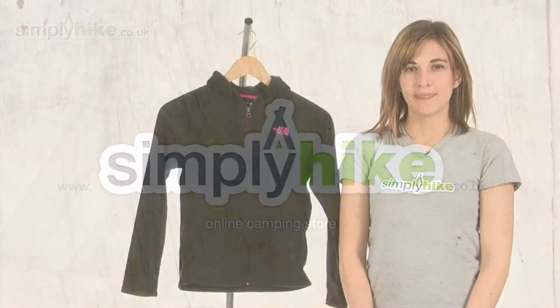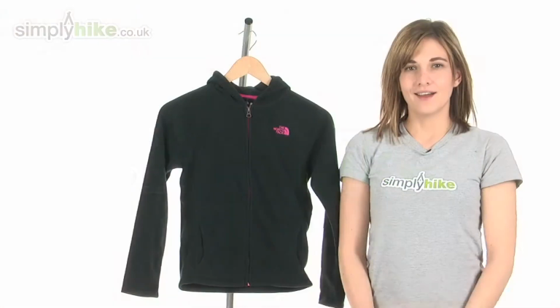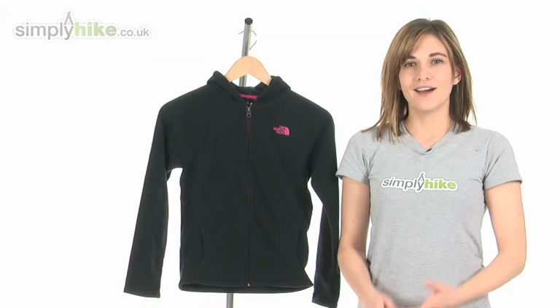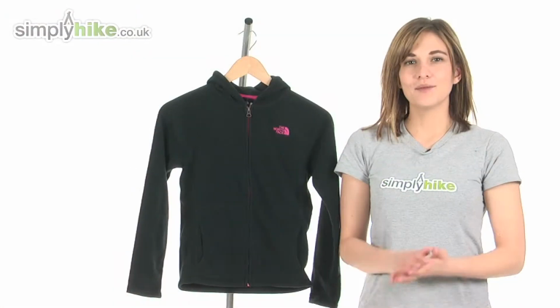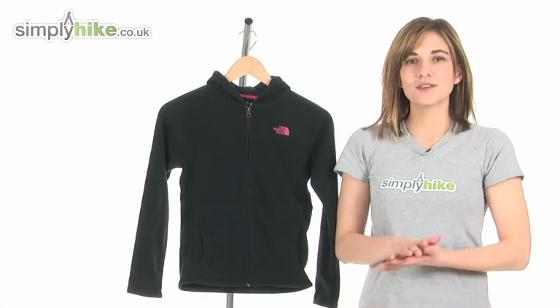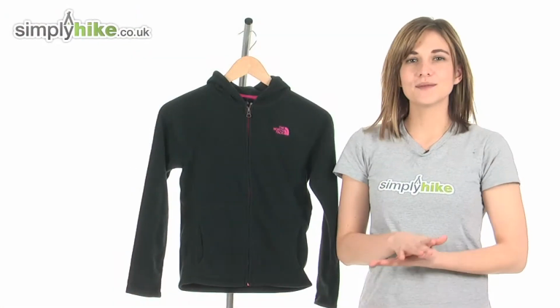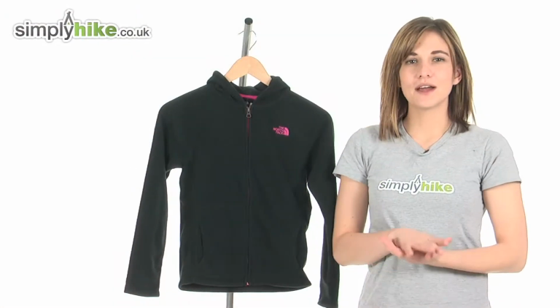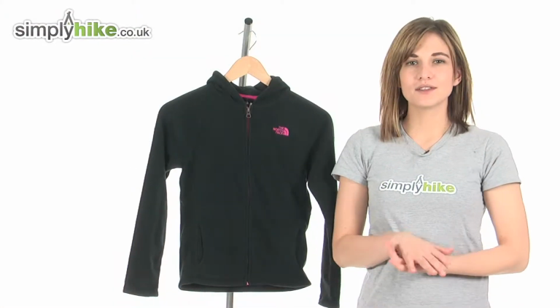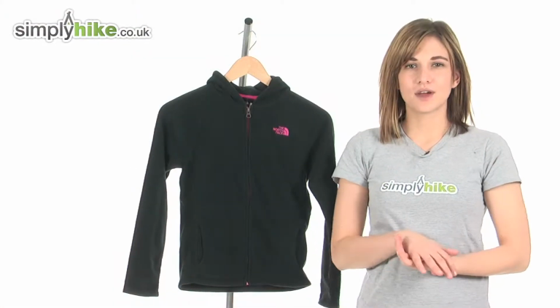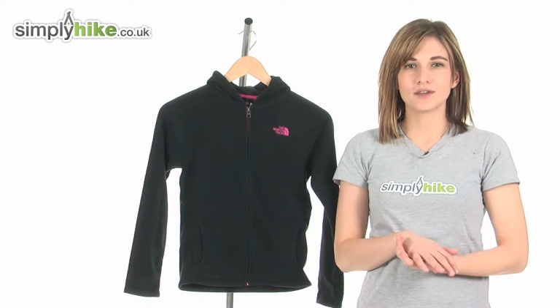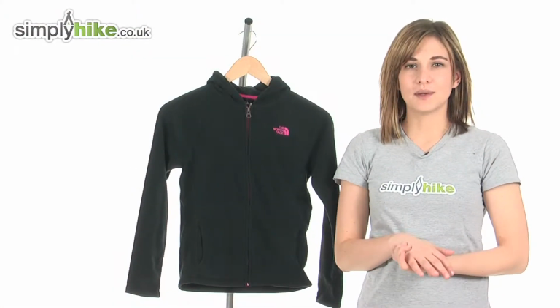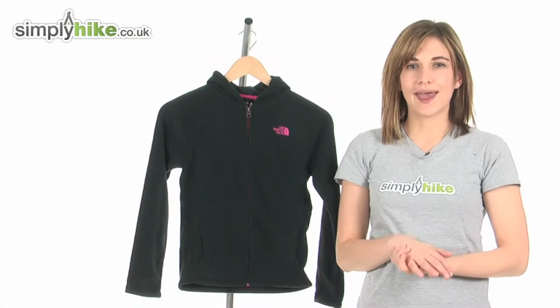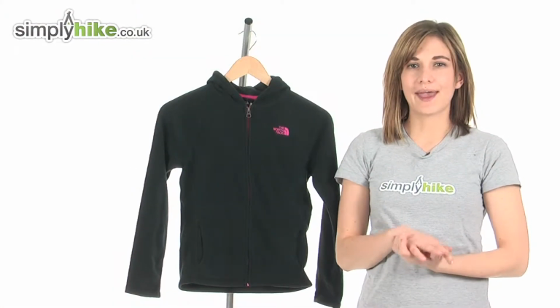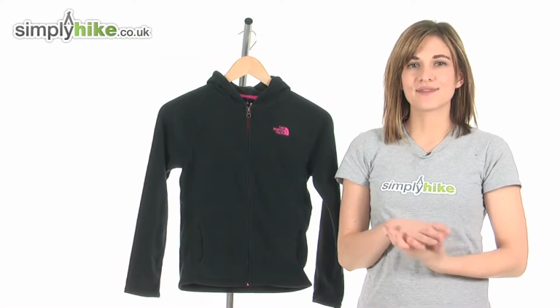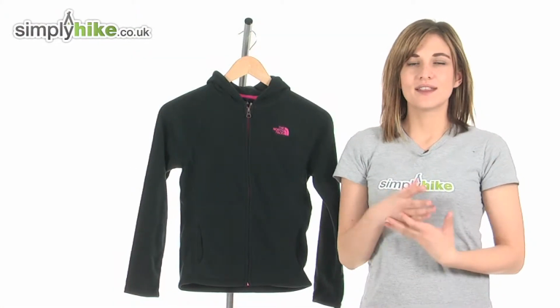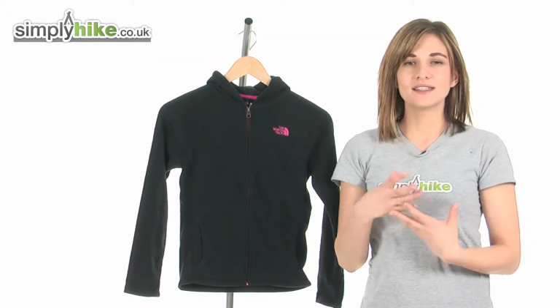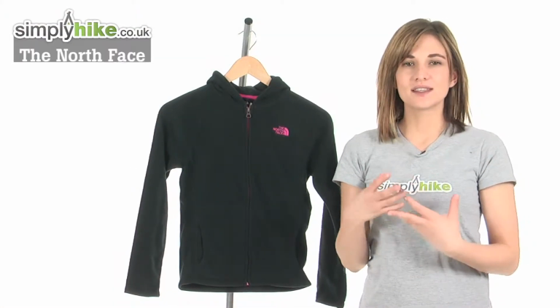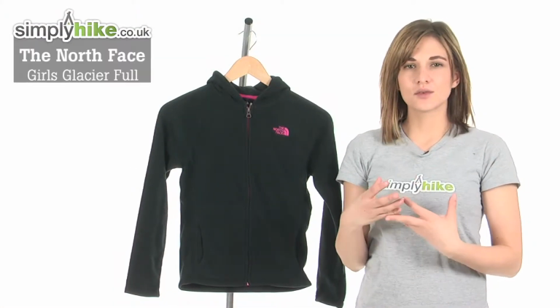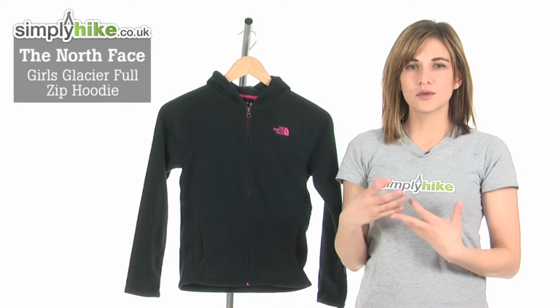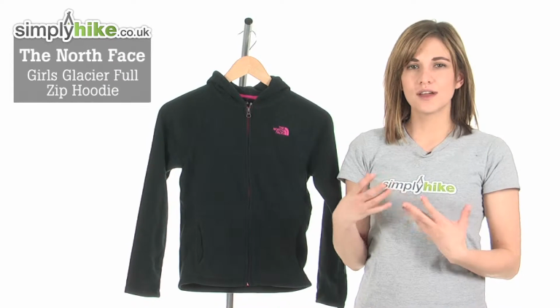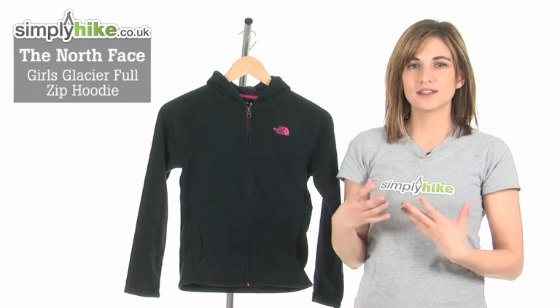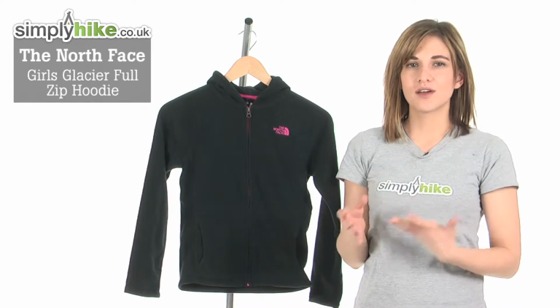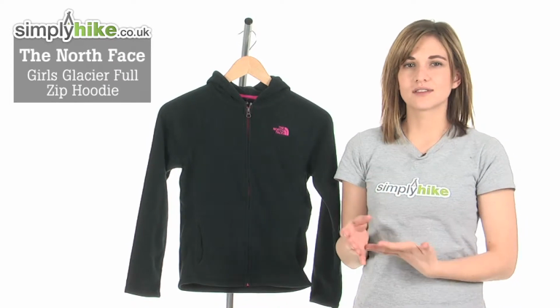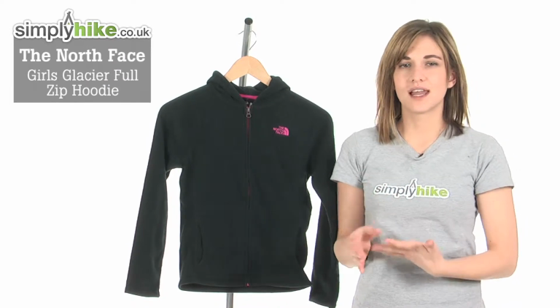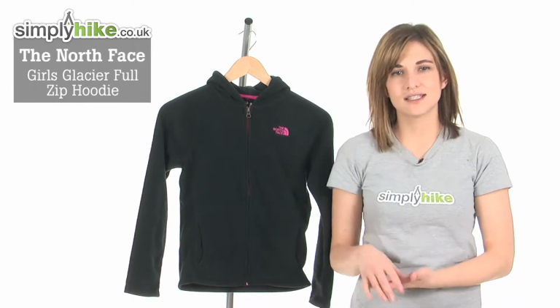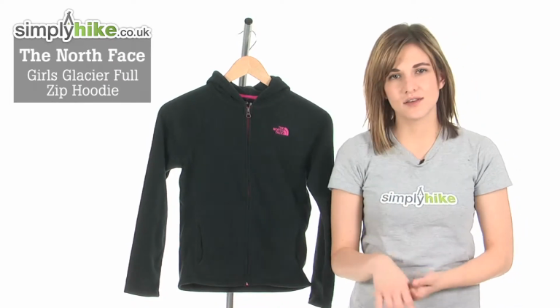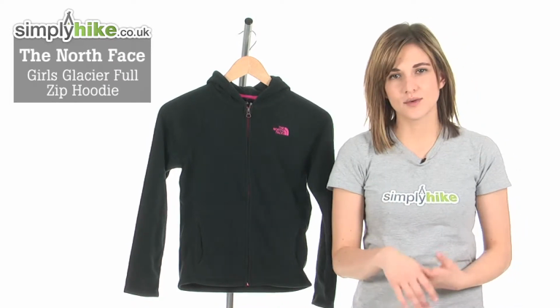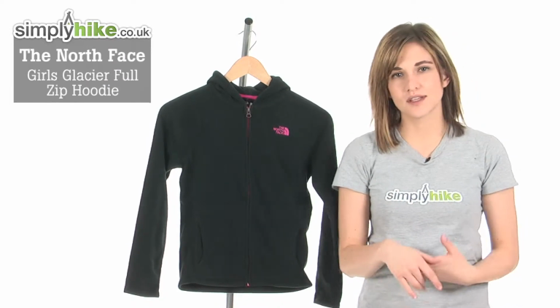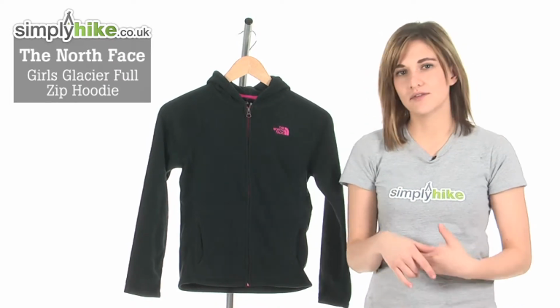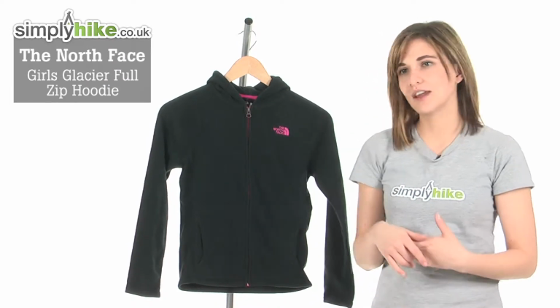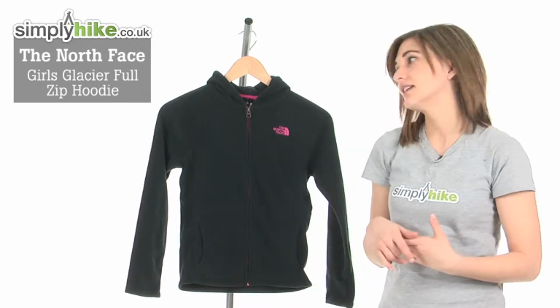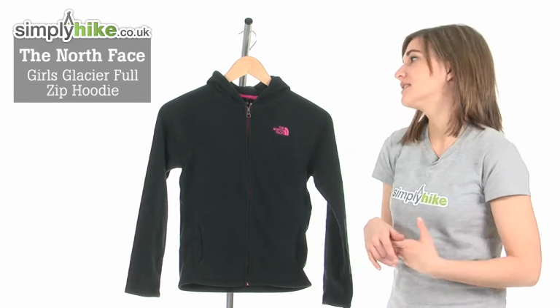Hi and welcome to simplyhike.co.uk. This is the North Face Girls Glacier Full Zip Fleece.